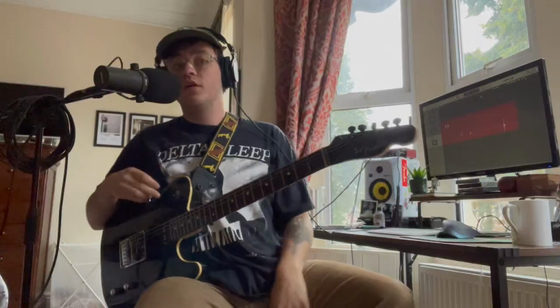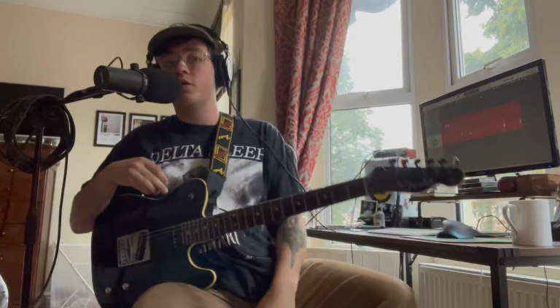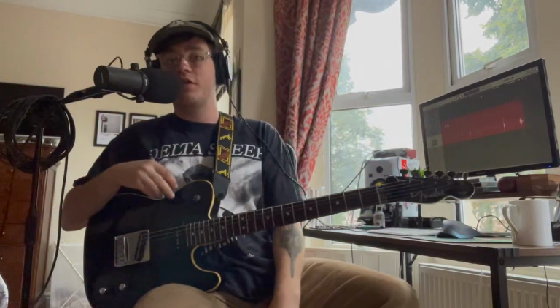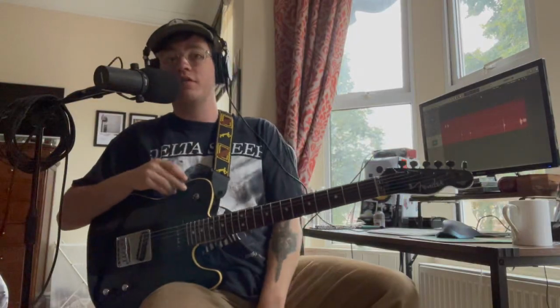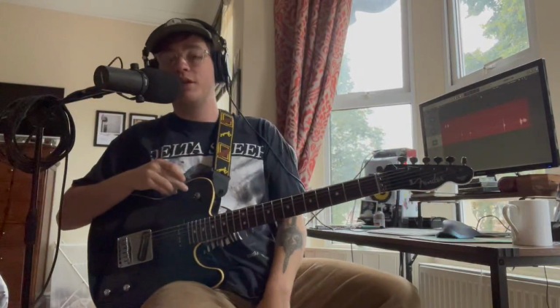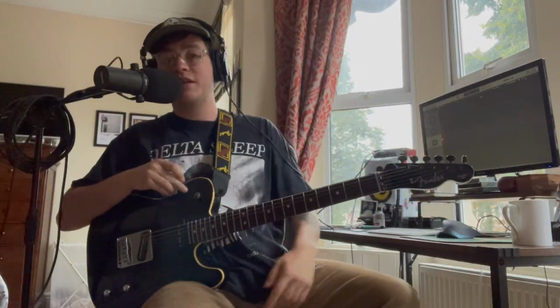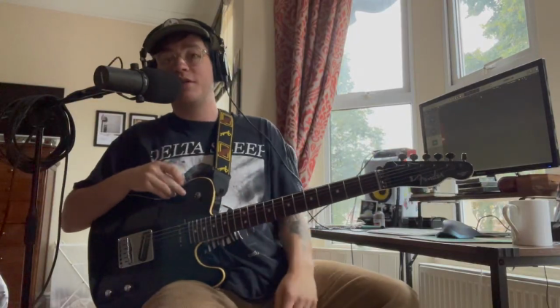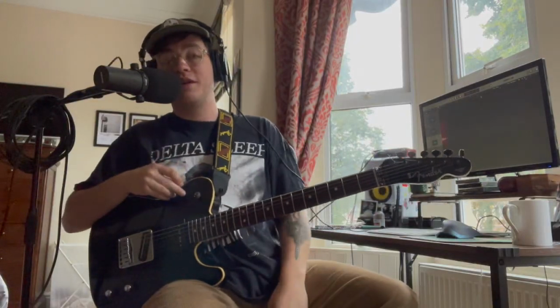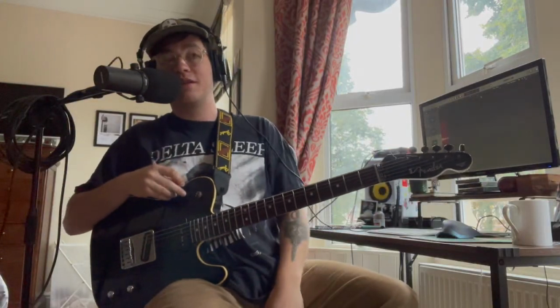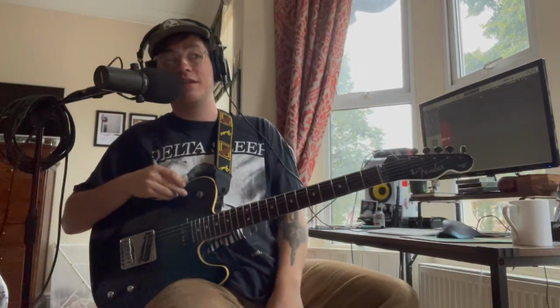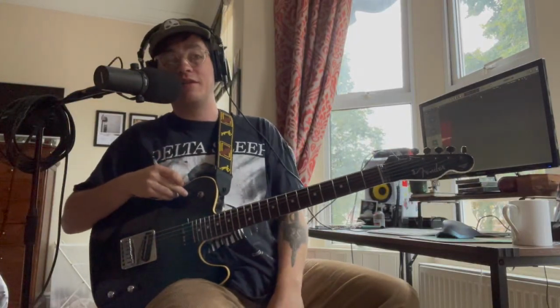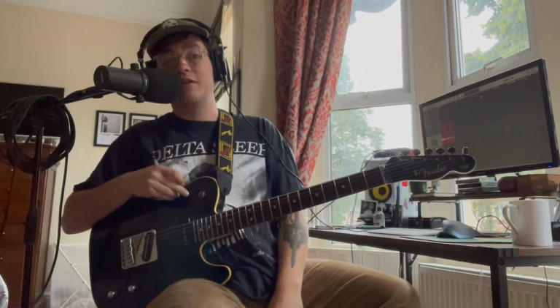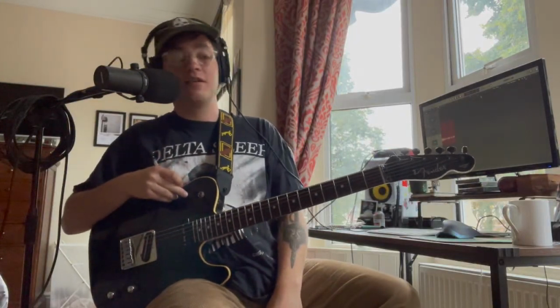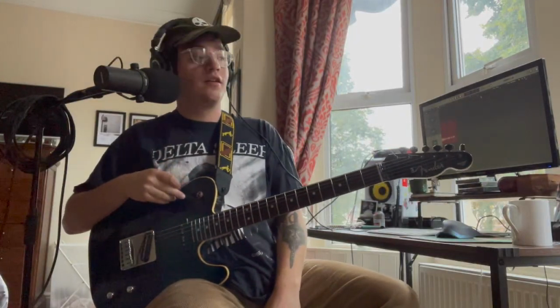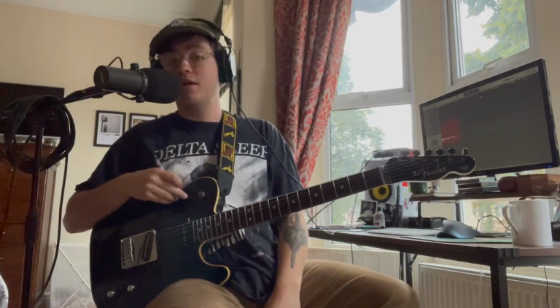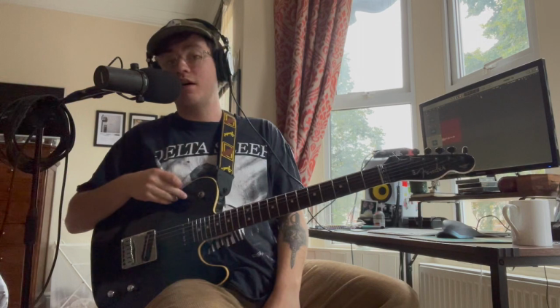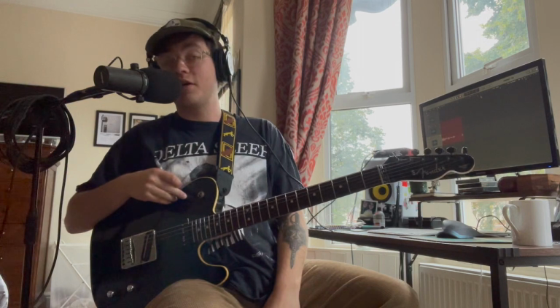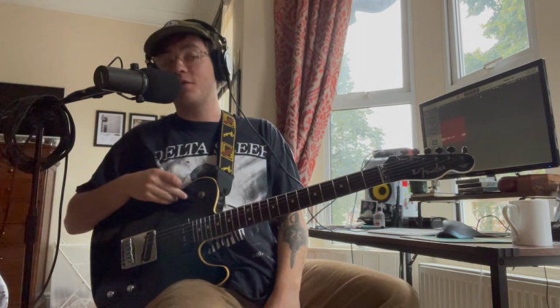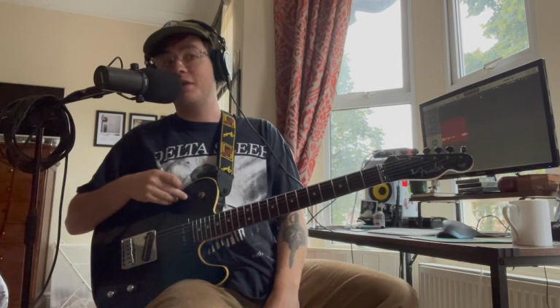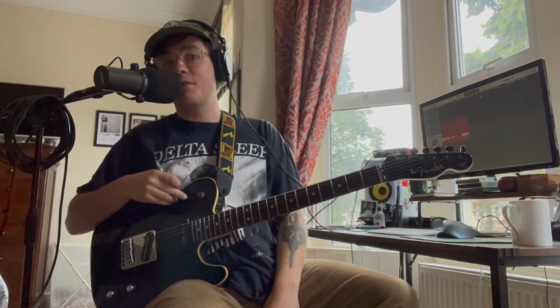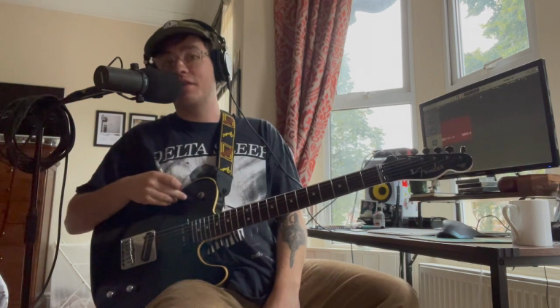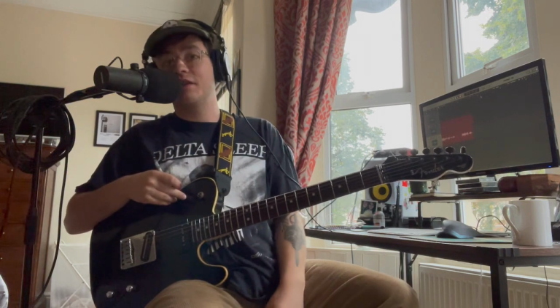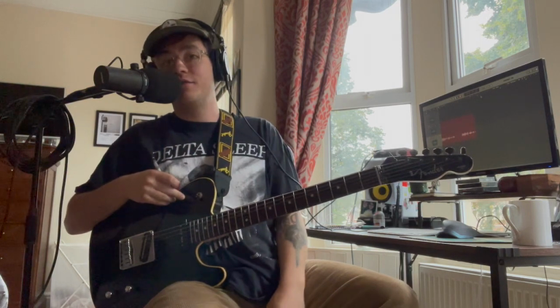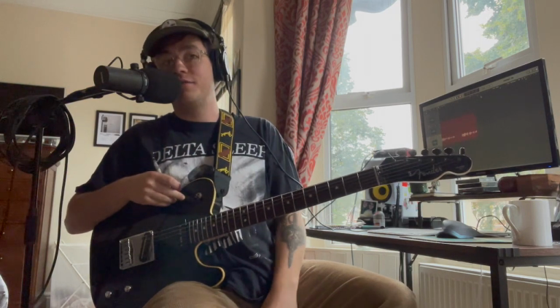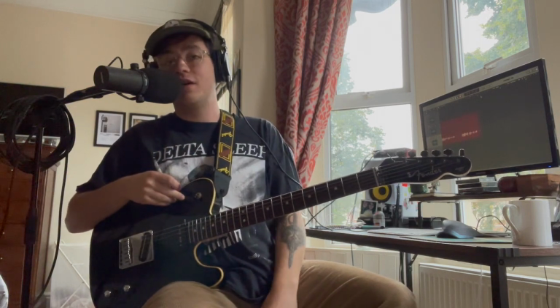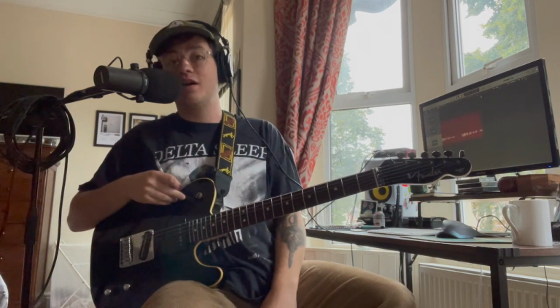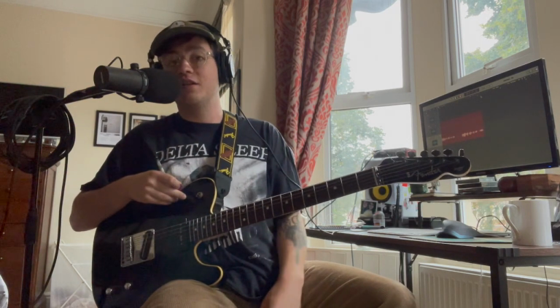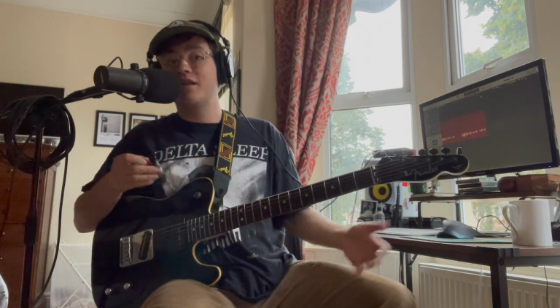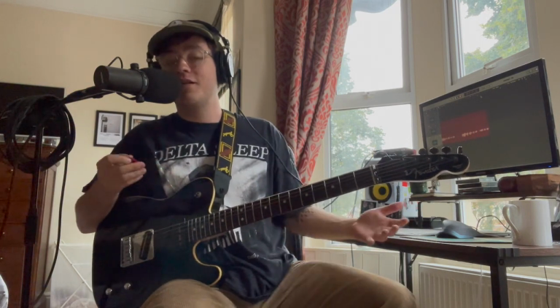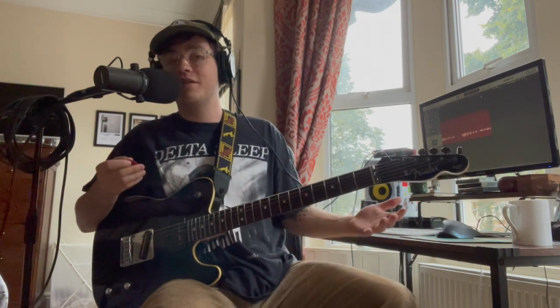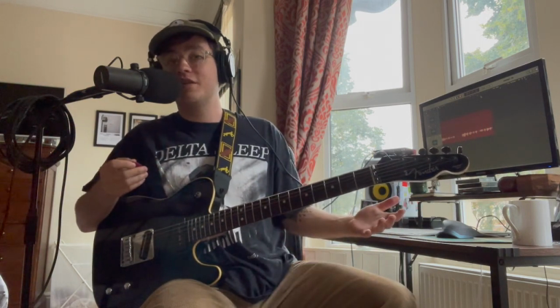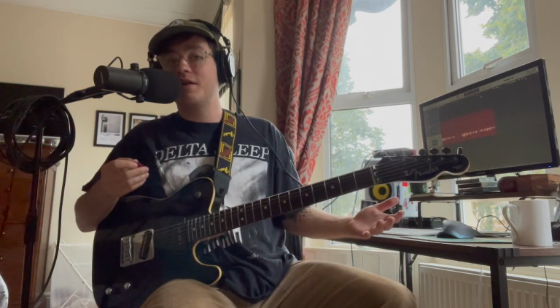Yo what's going on? My name is Adam and I play guitar and sleep outside. I've had a lot of people asking me about this skeleton riff, so today I'm going to teach you how to play it.